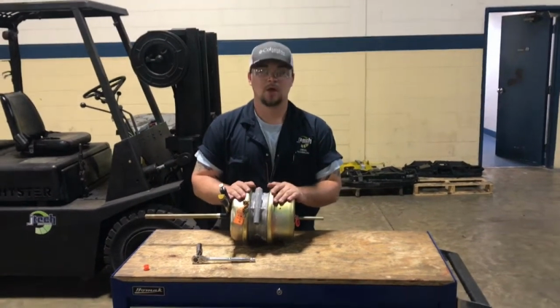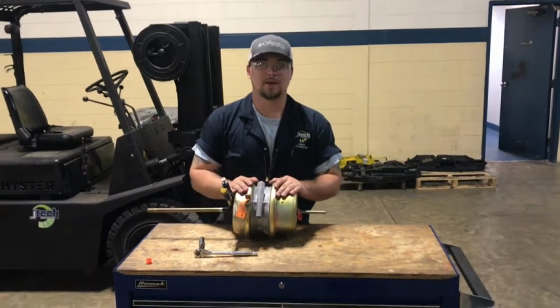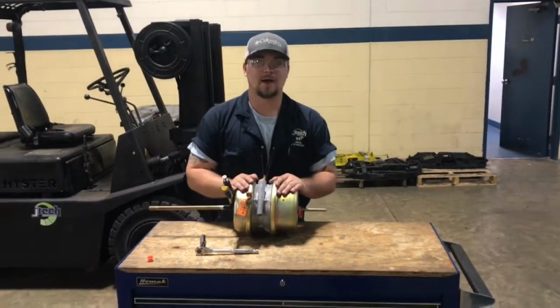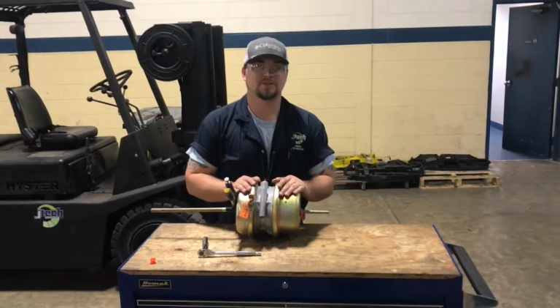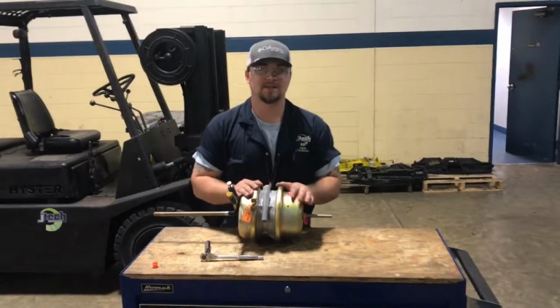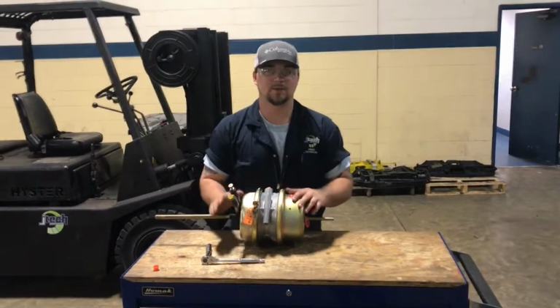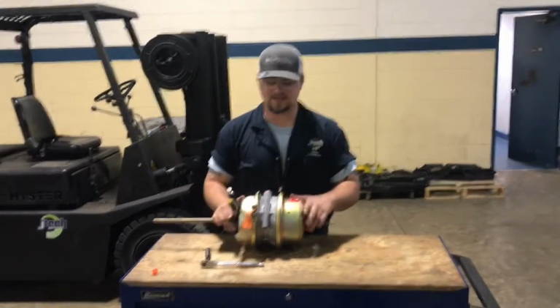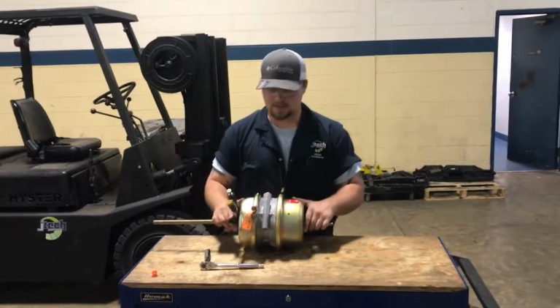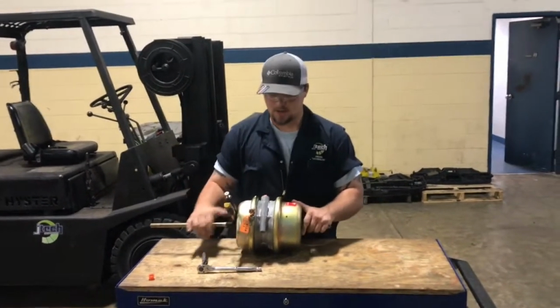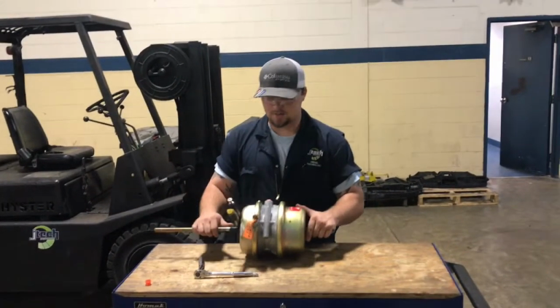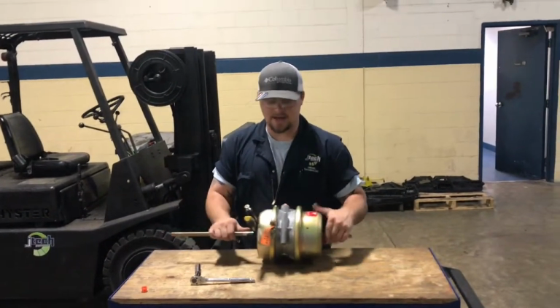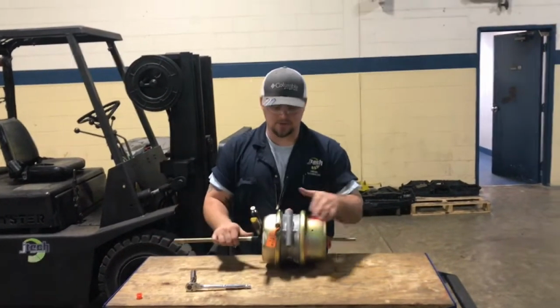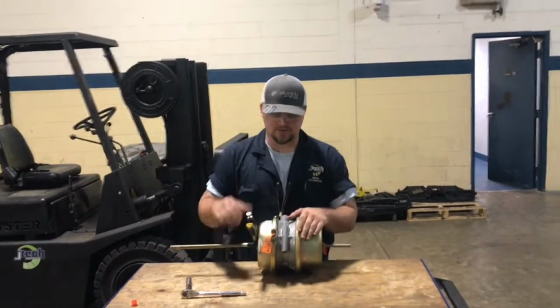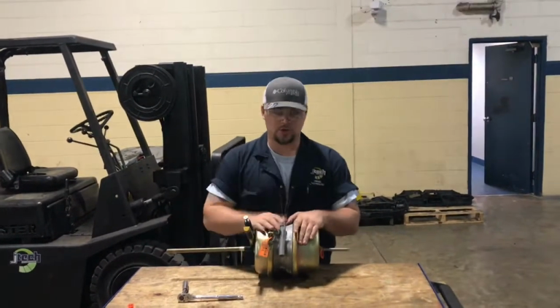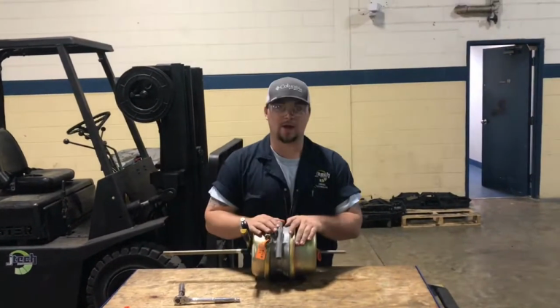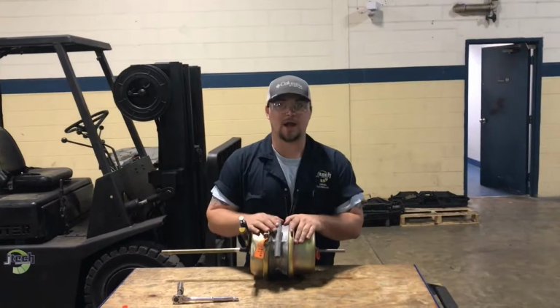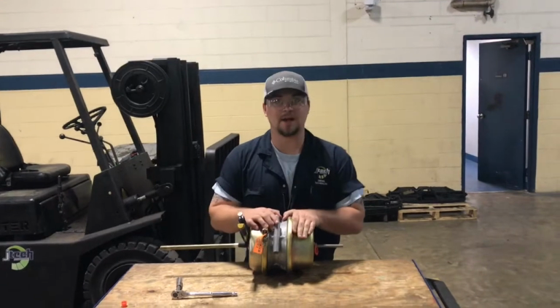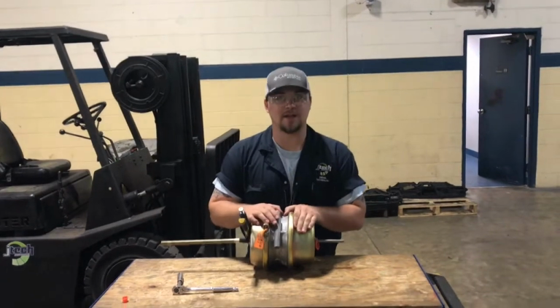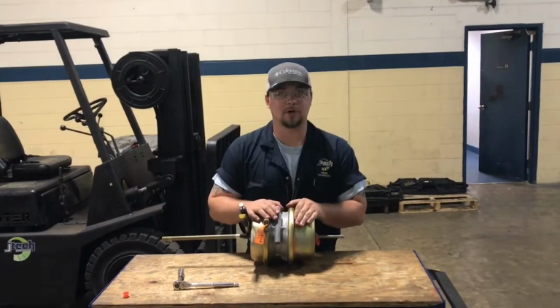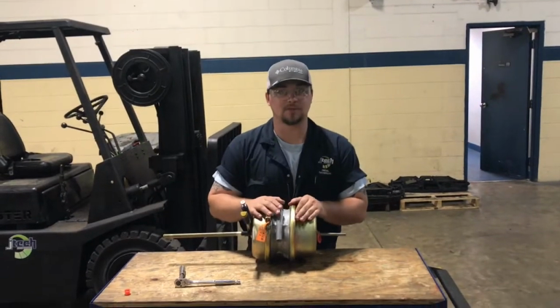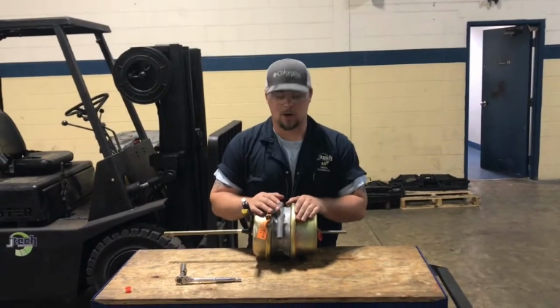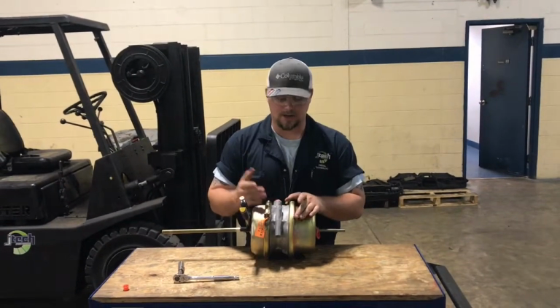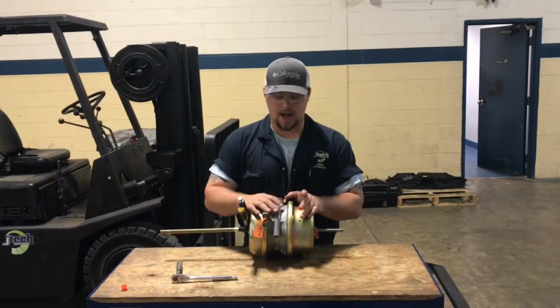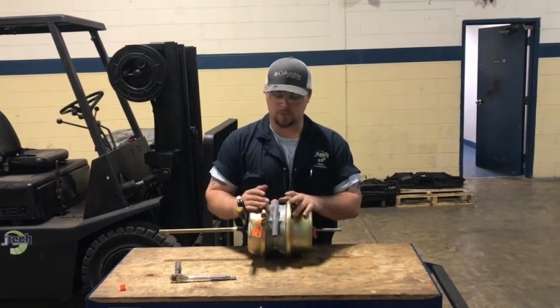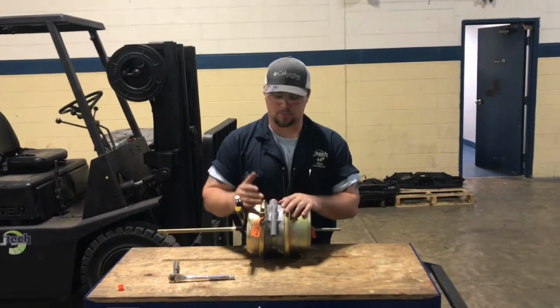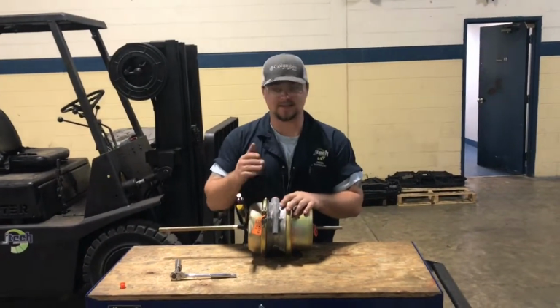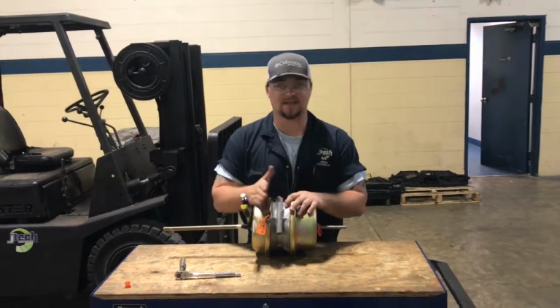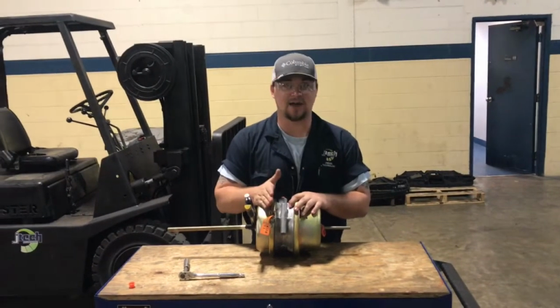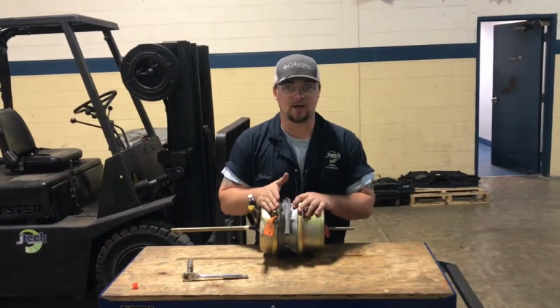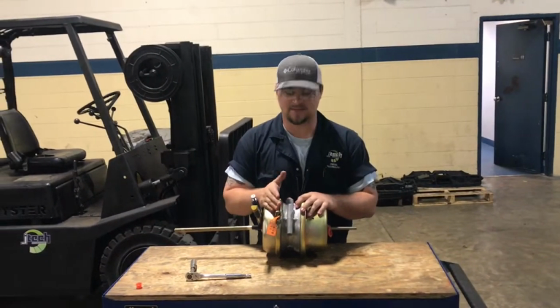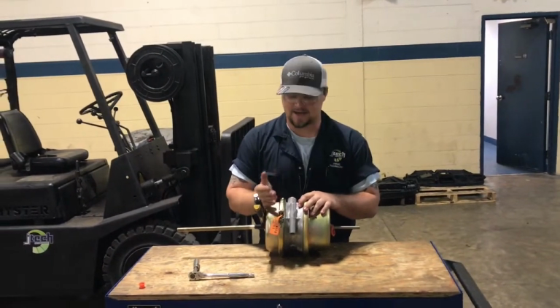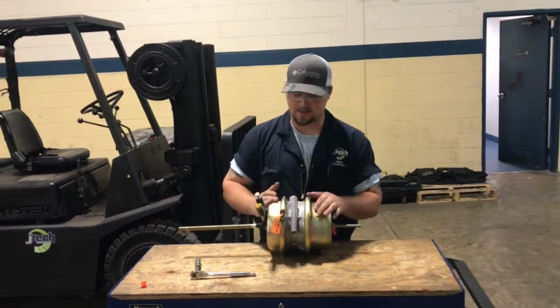What's up guys, Jesse here with JTEC. Today I'm going to be showing you how our air brake chamber comes apart and how you would place the diaphragm inside of it.